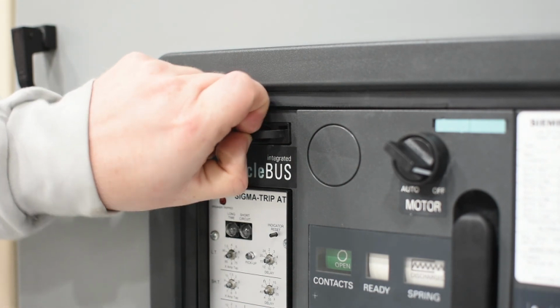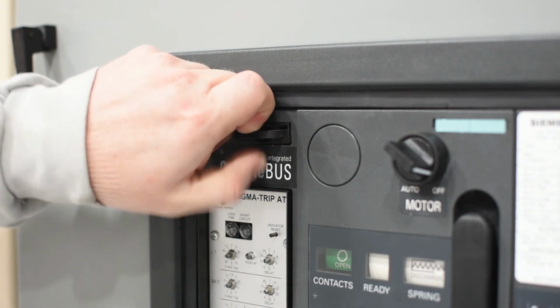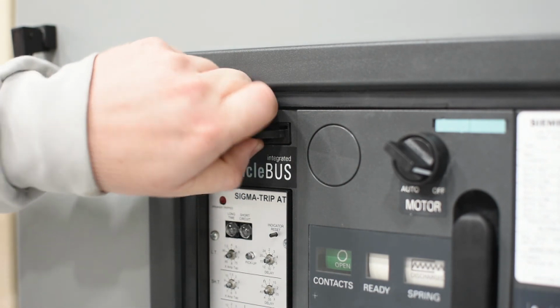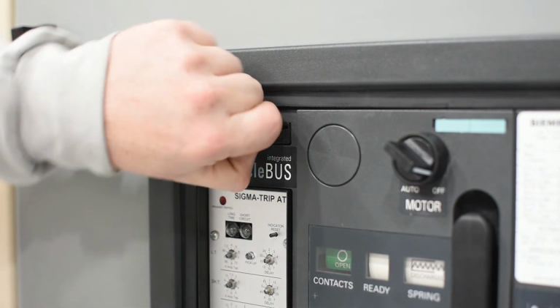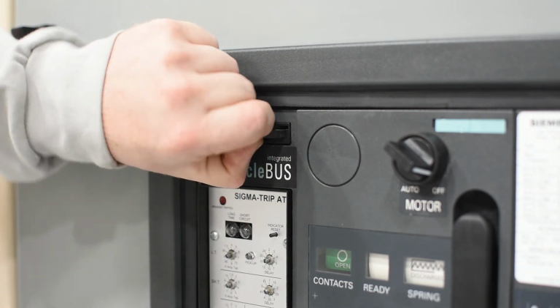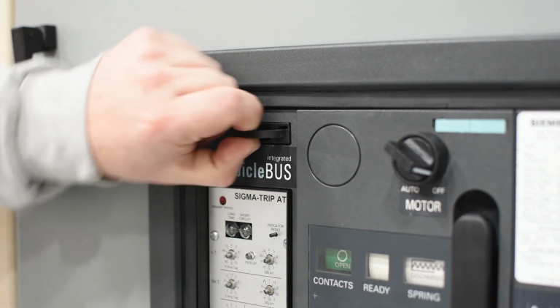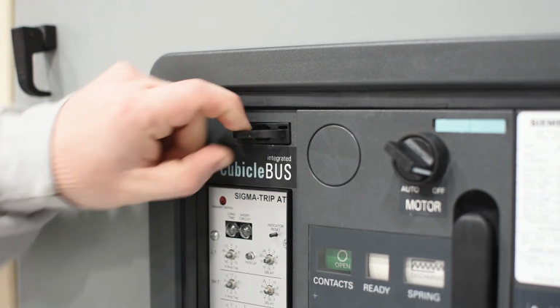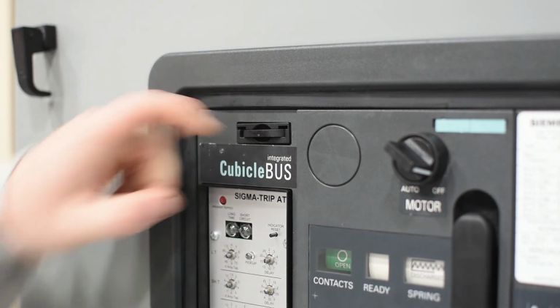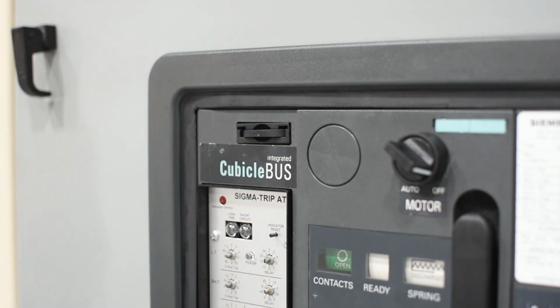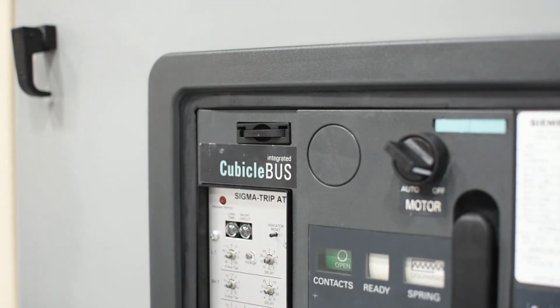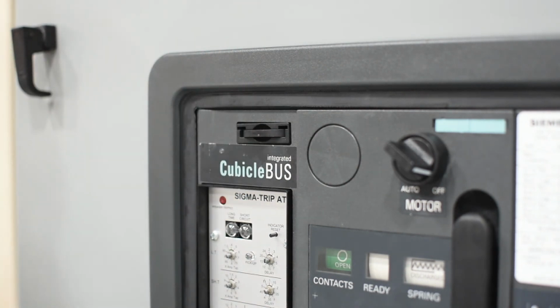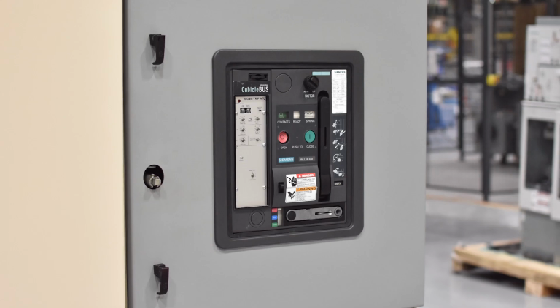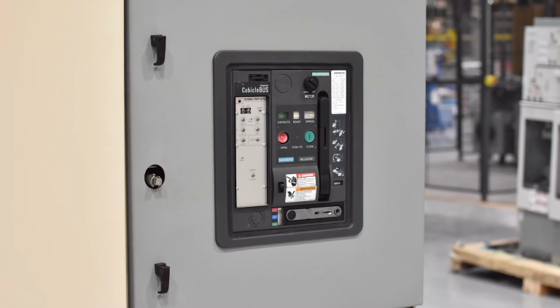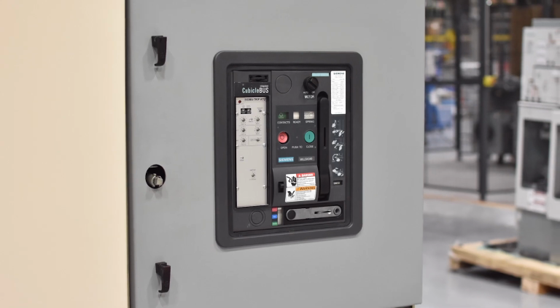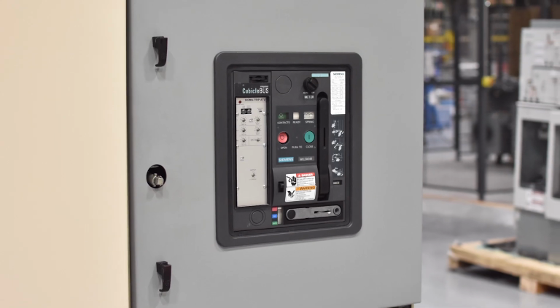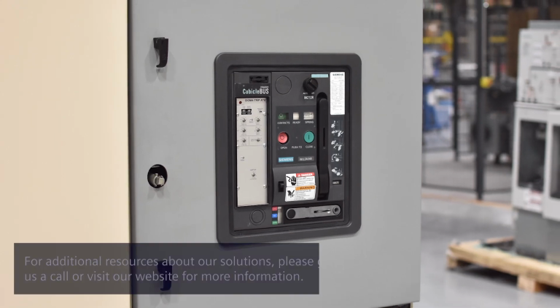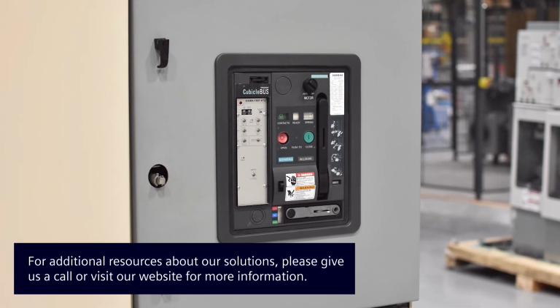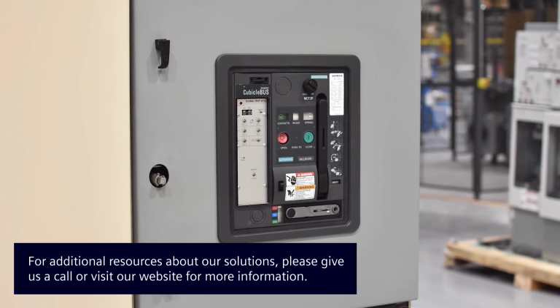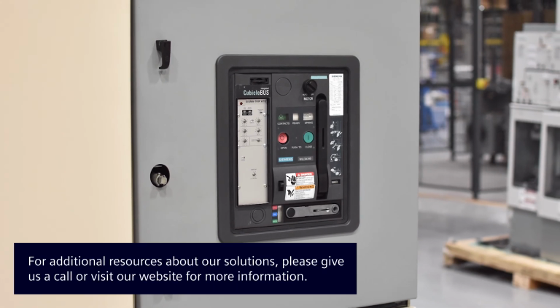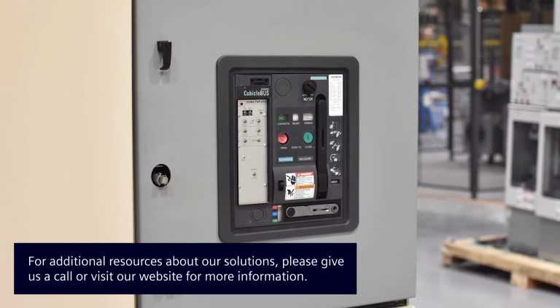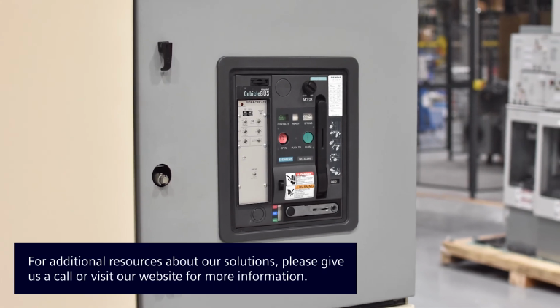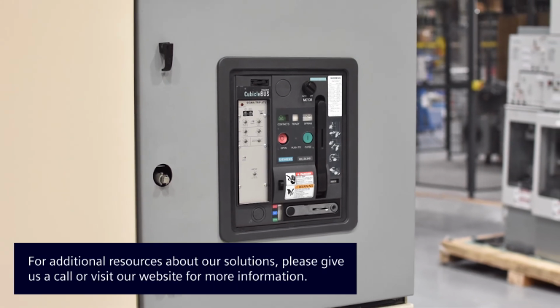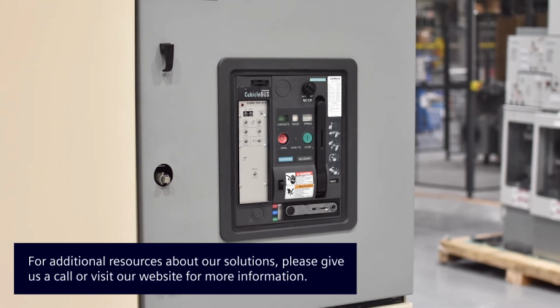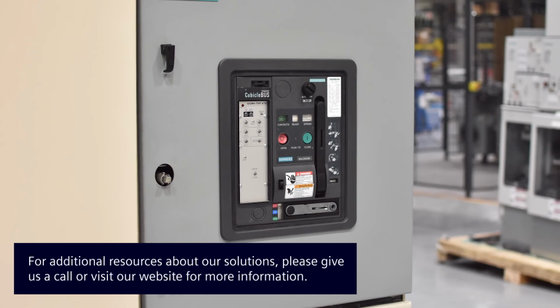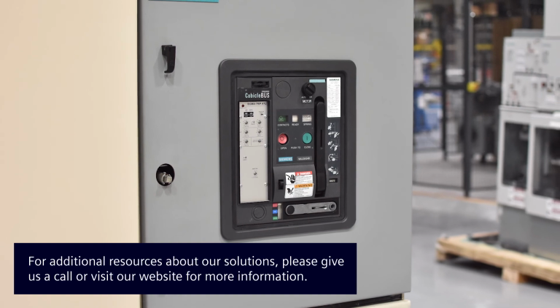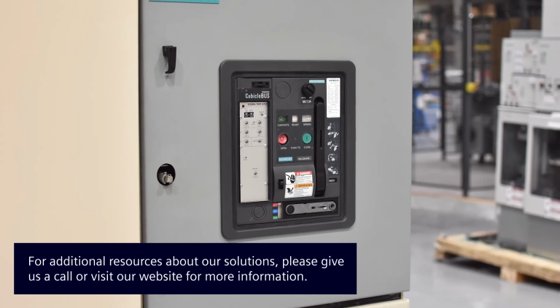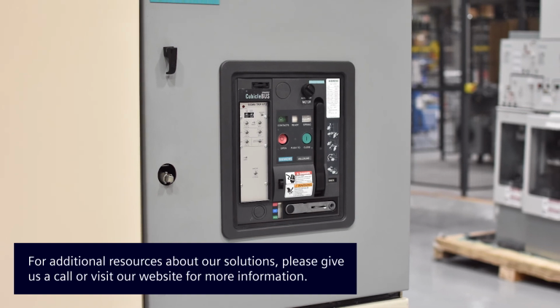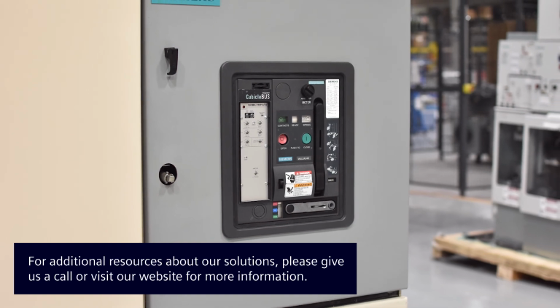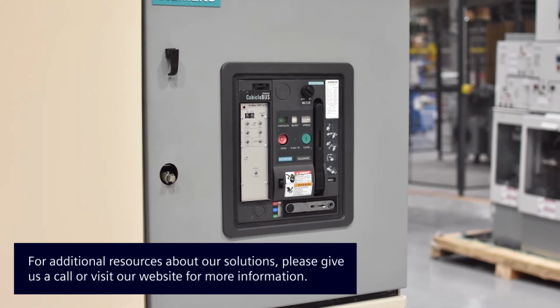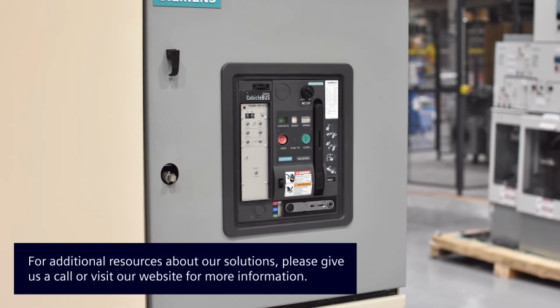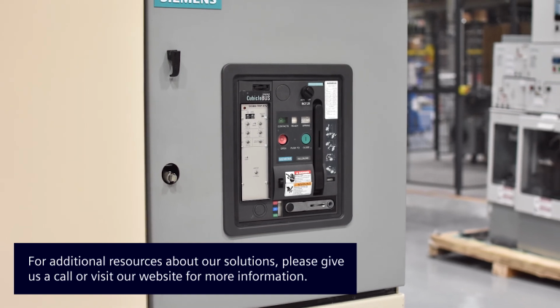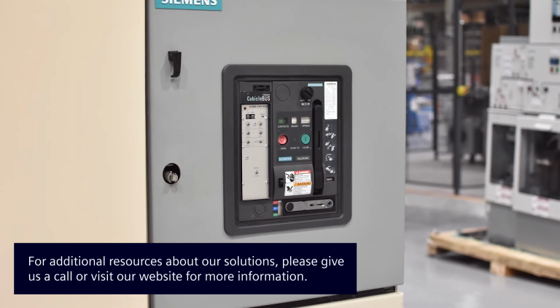Now I'm going to start with the wire interface.